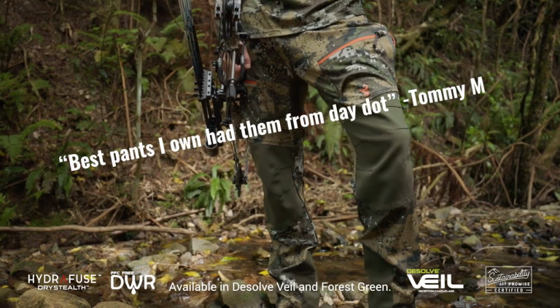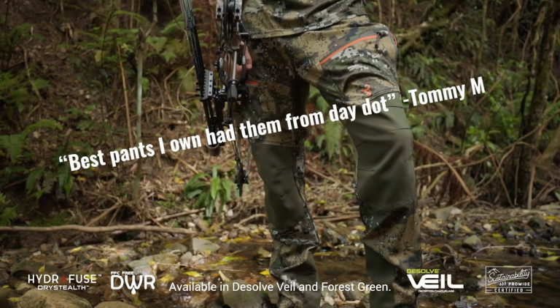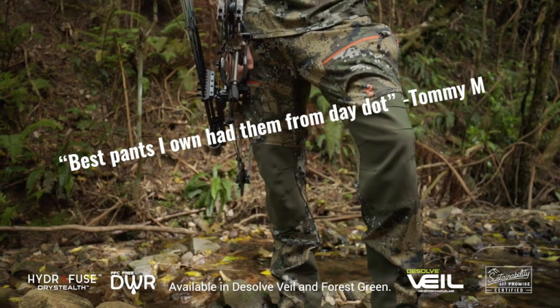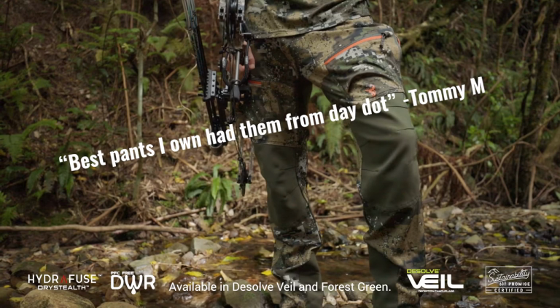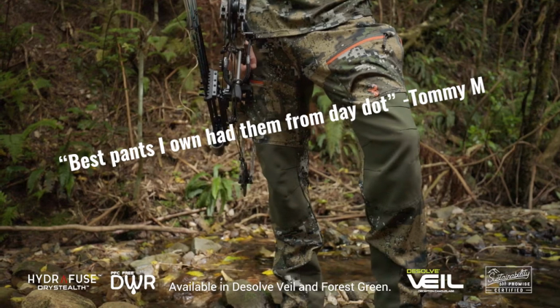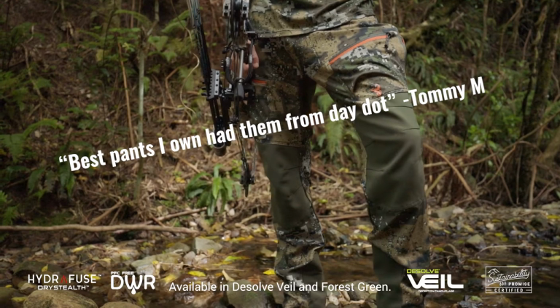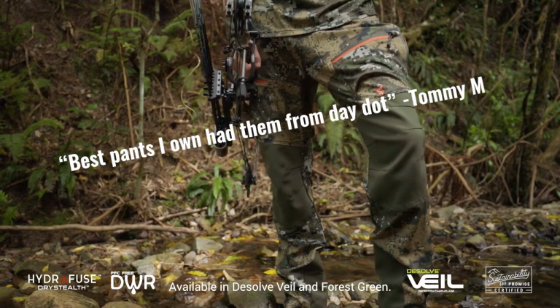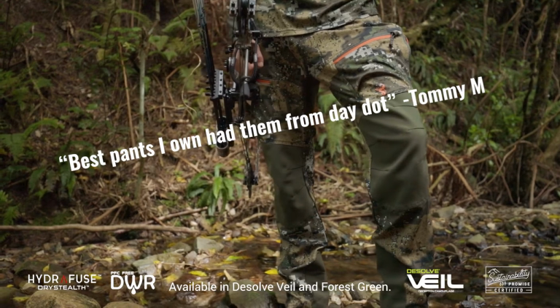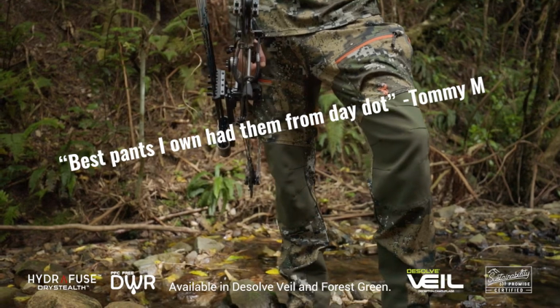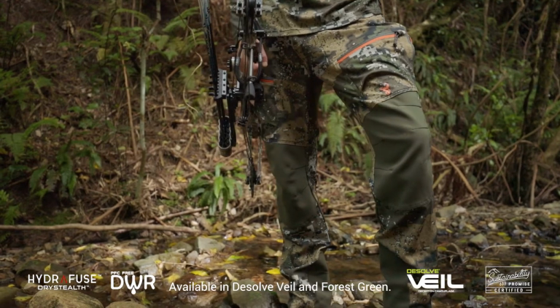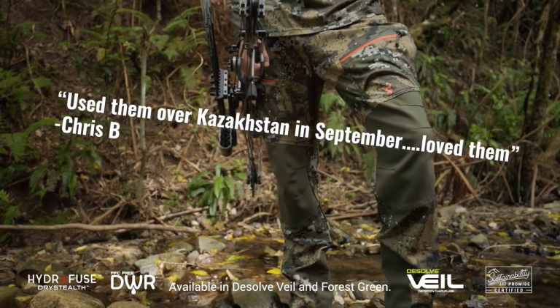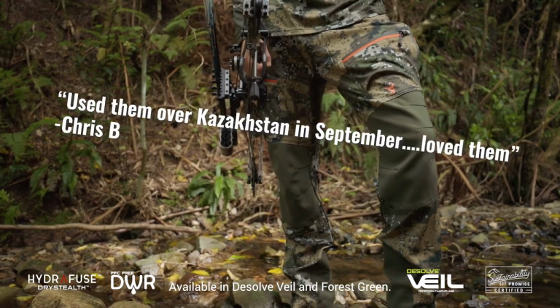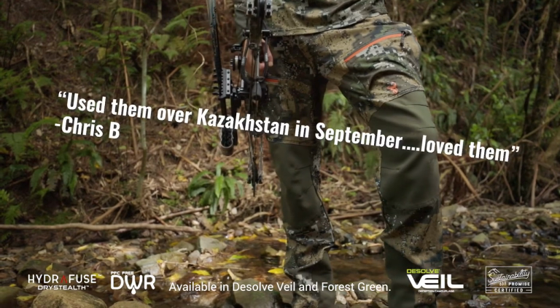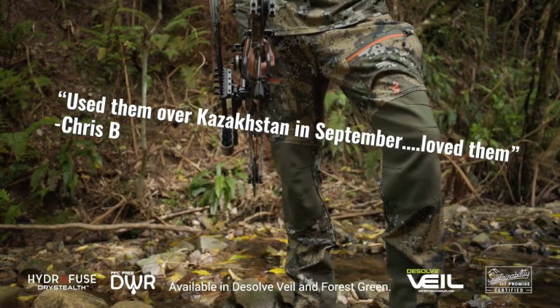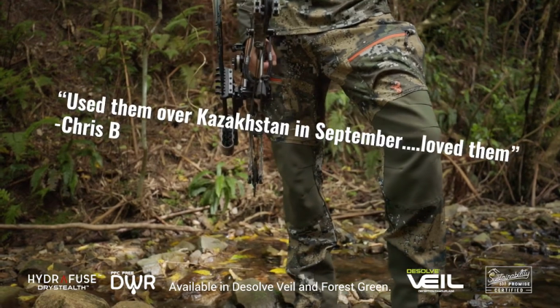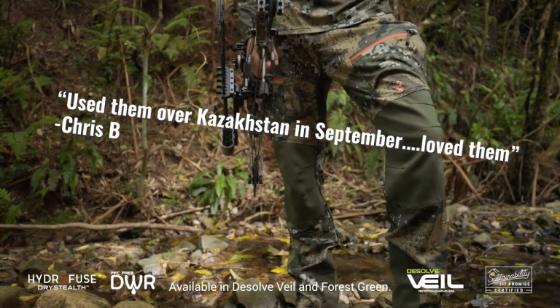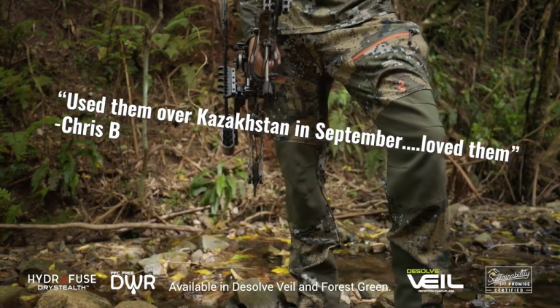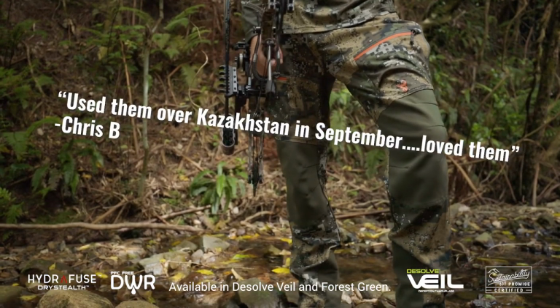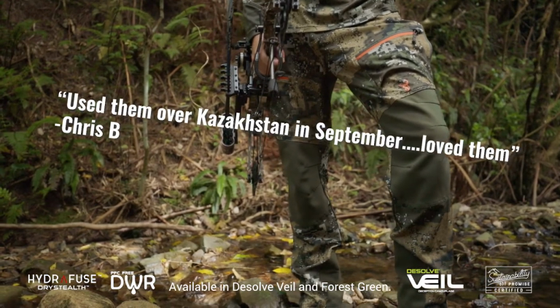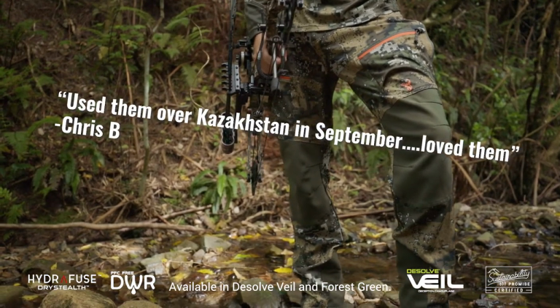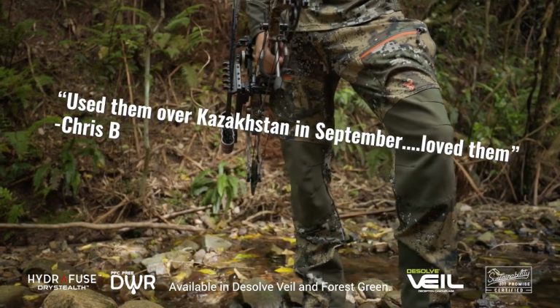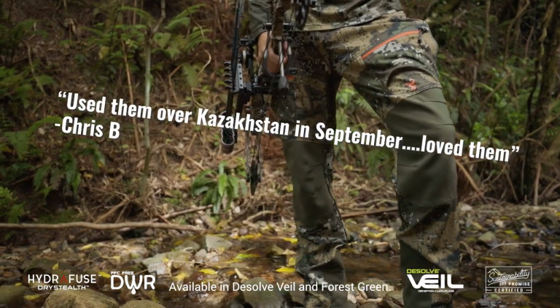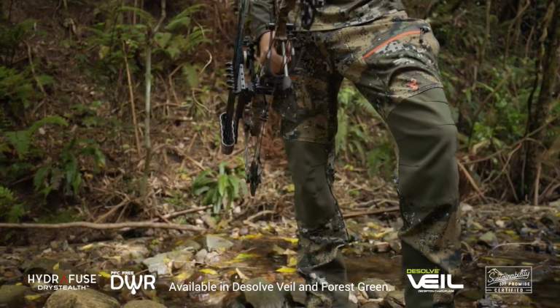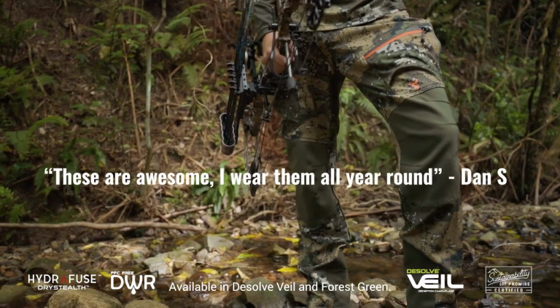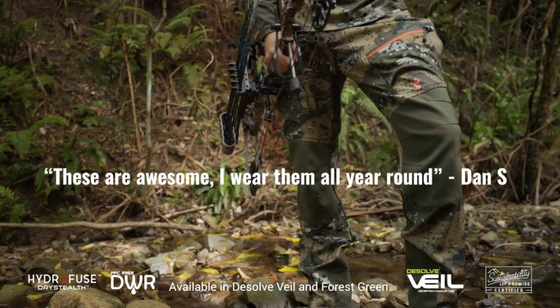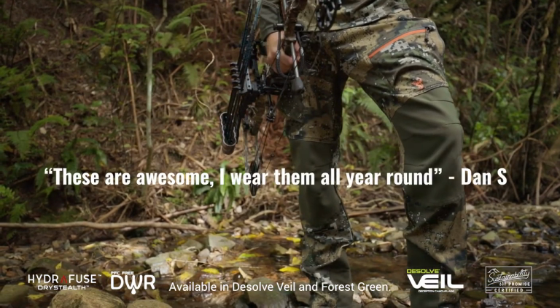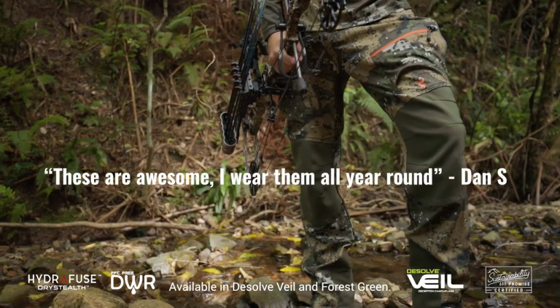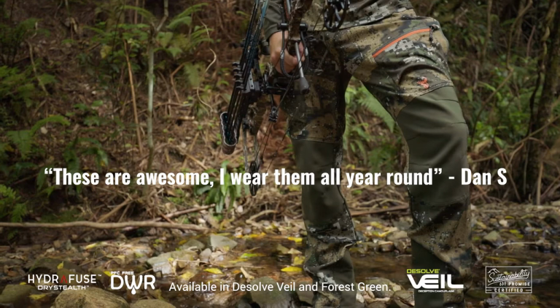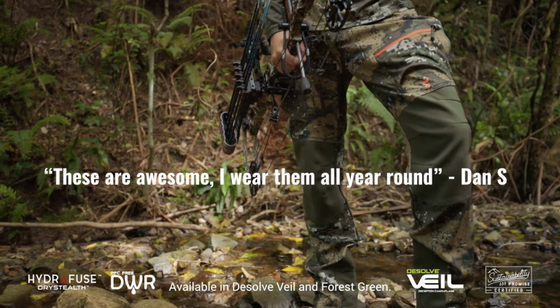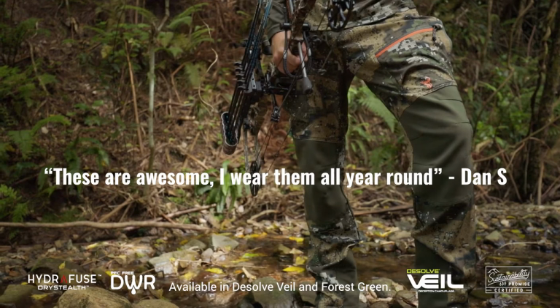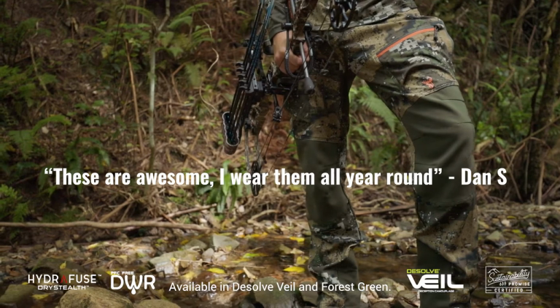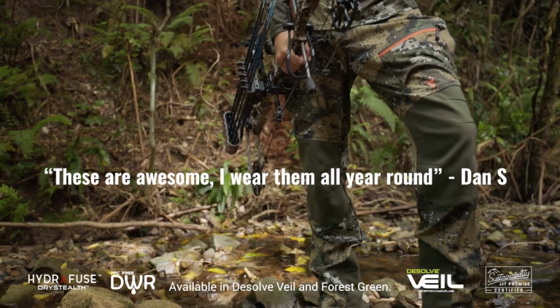The Spur pants are excellent for hunters who want to get the most out of their kit. With years of history, these are proven to be the workhorse of pants.